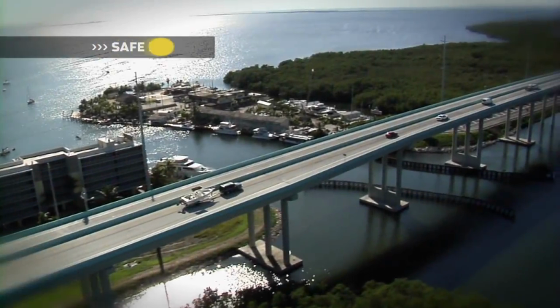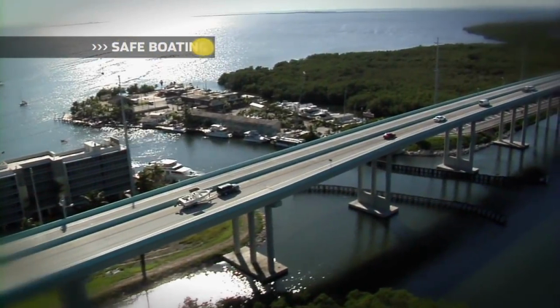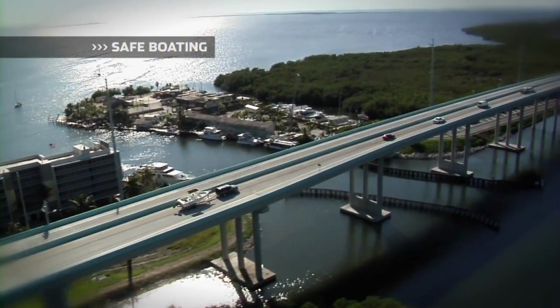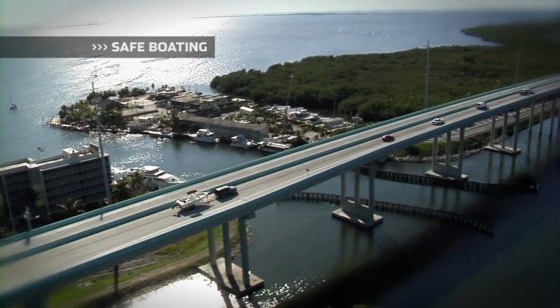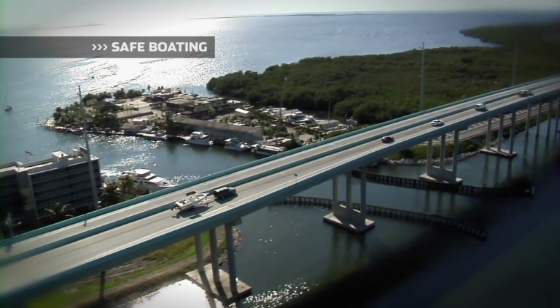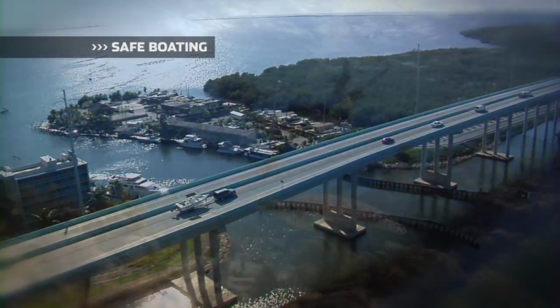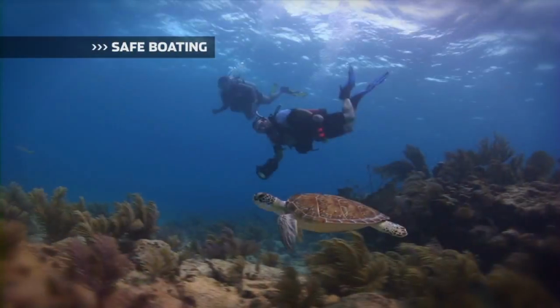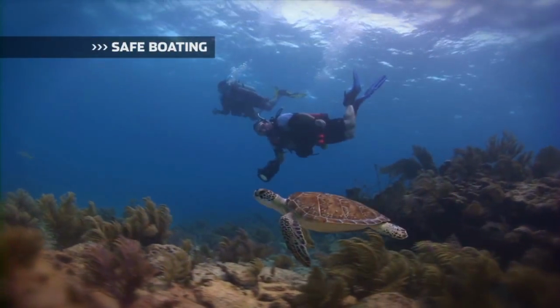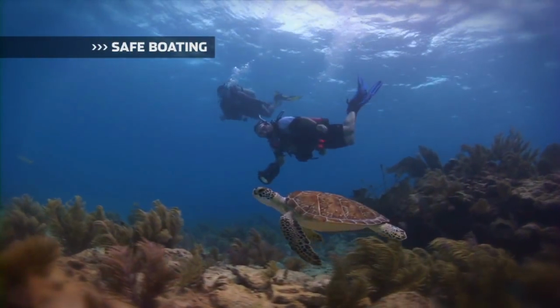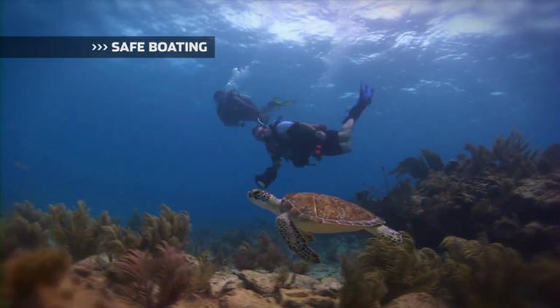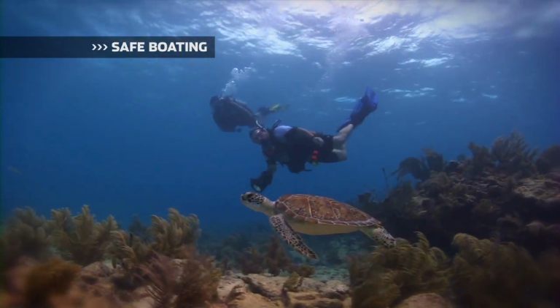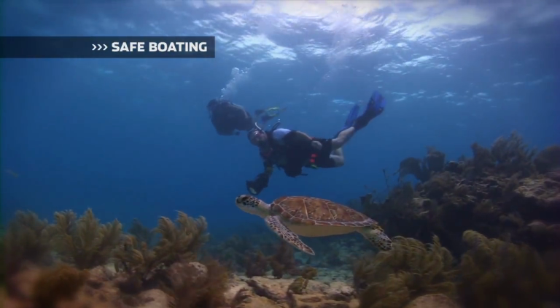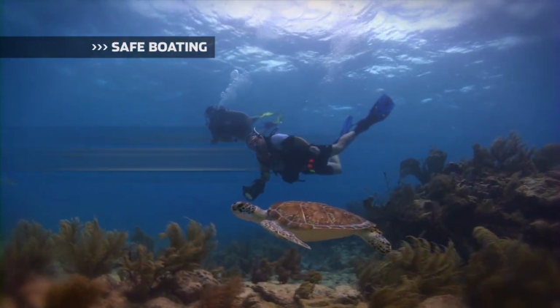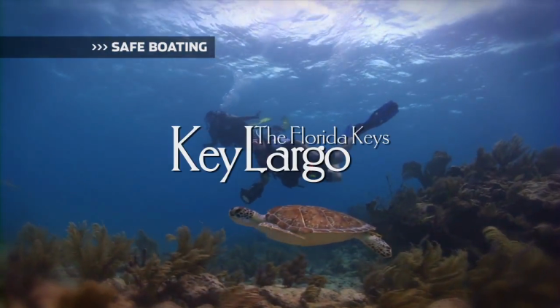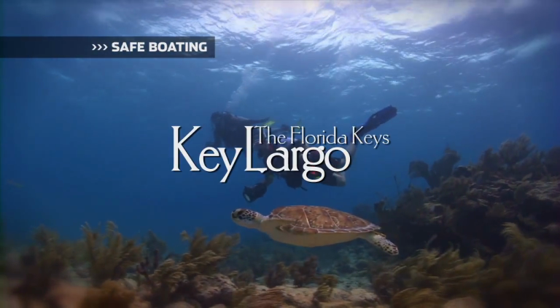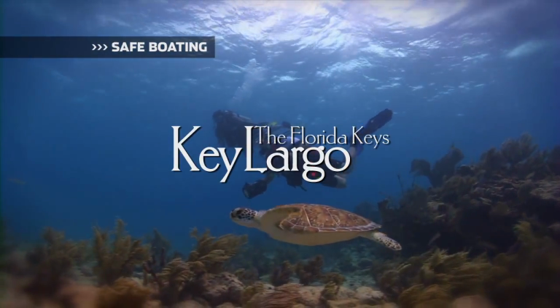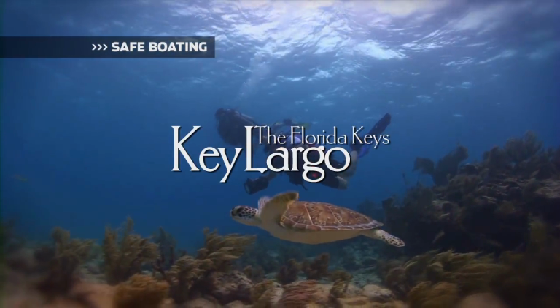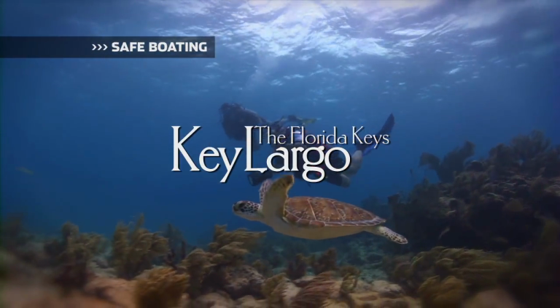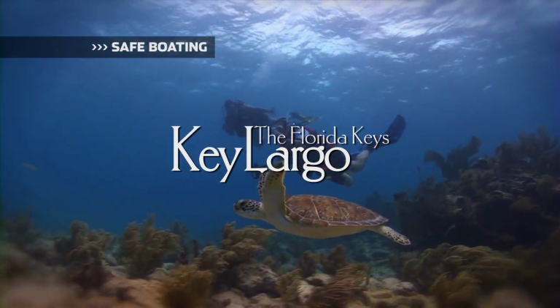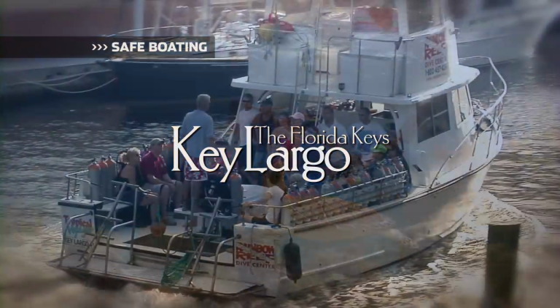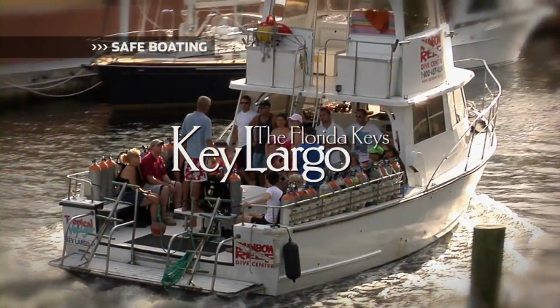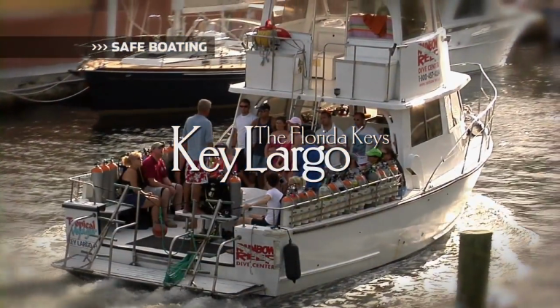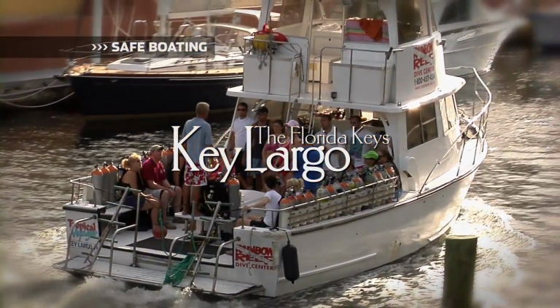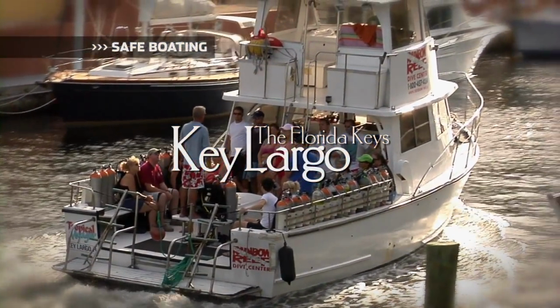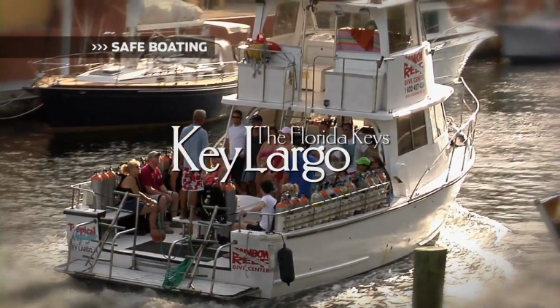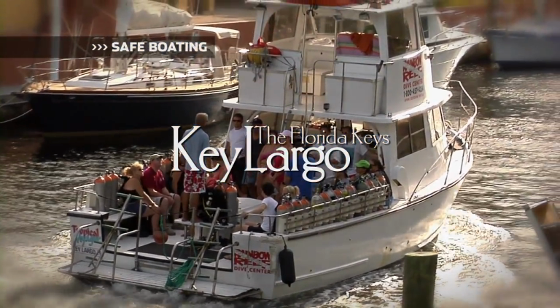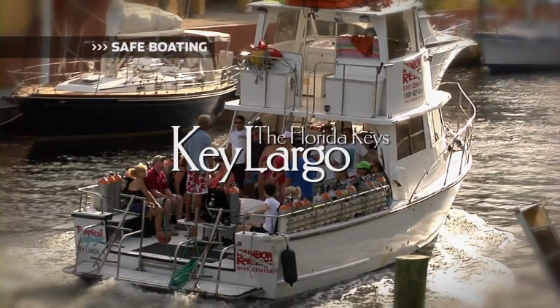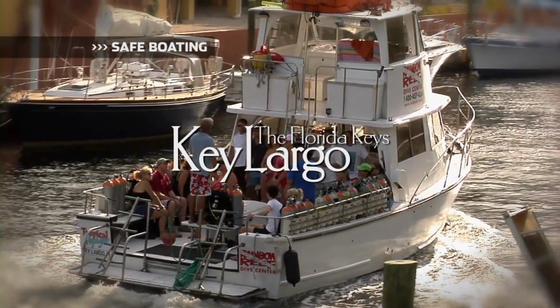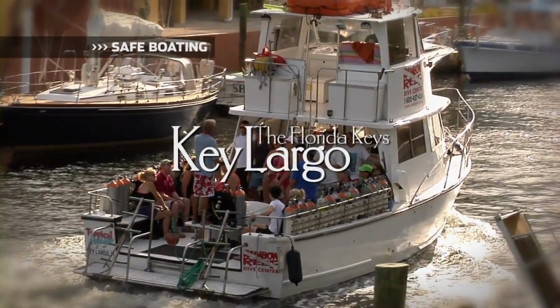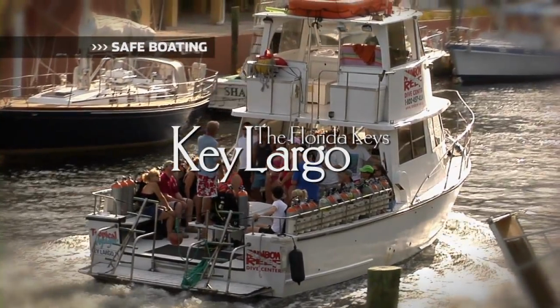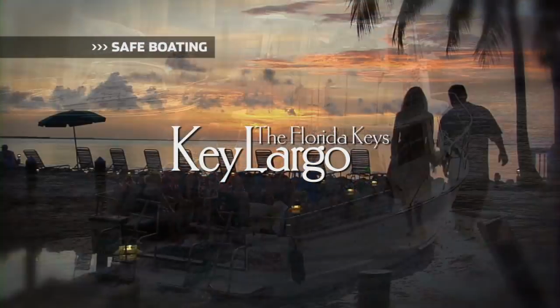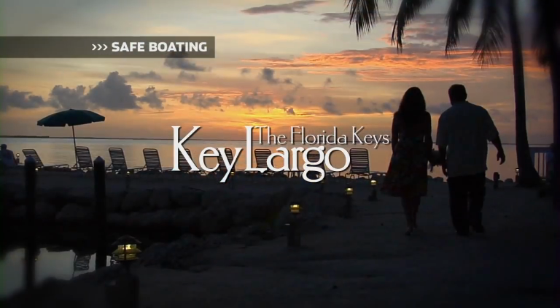Safe Boating, brought to you by the Florida Keys and Key Largo. A world away, come as you are.